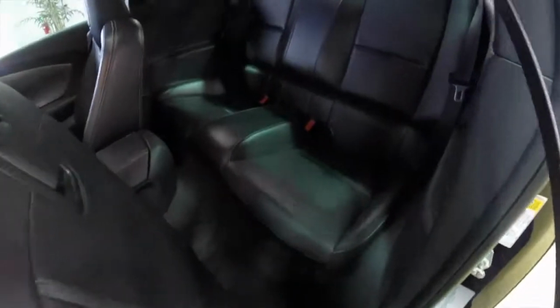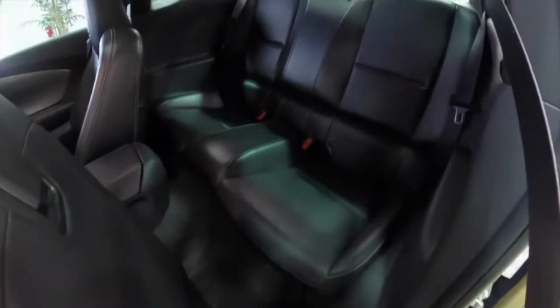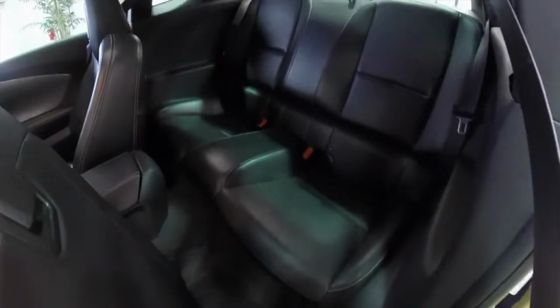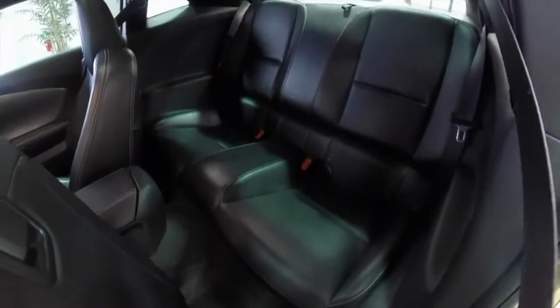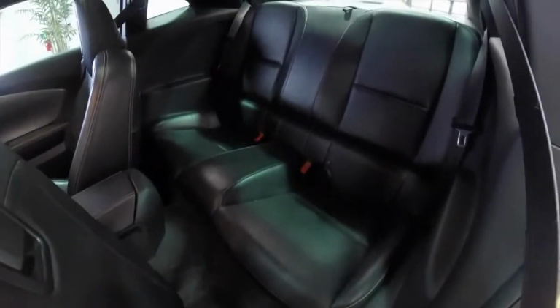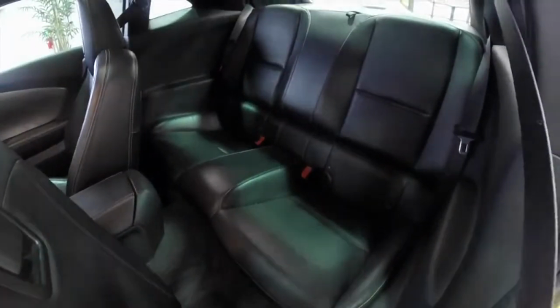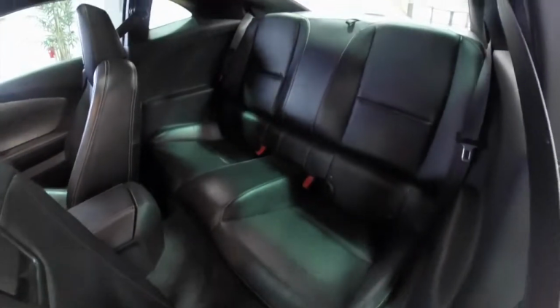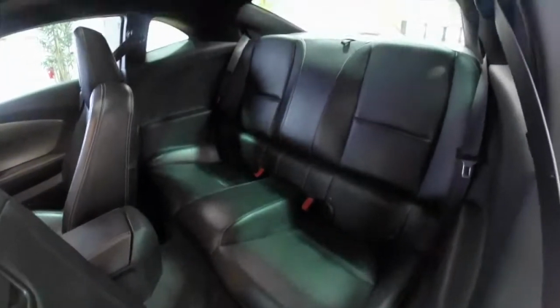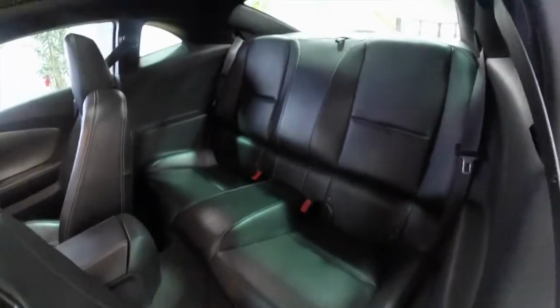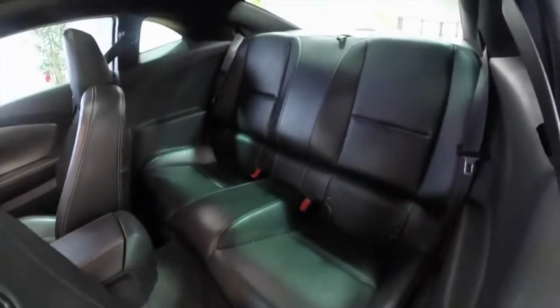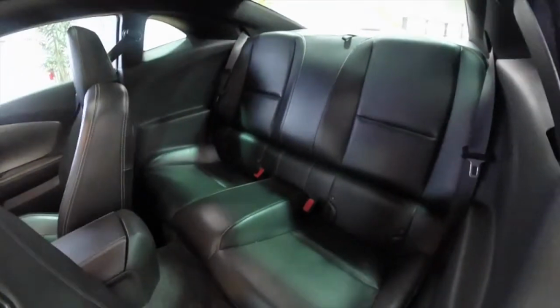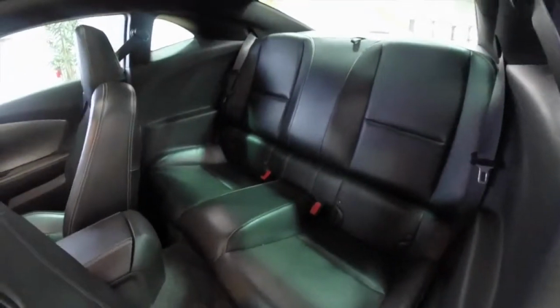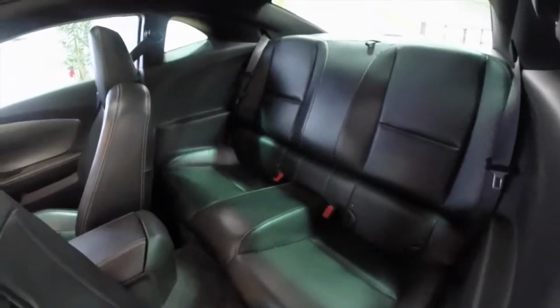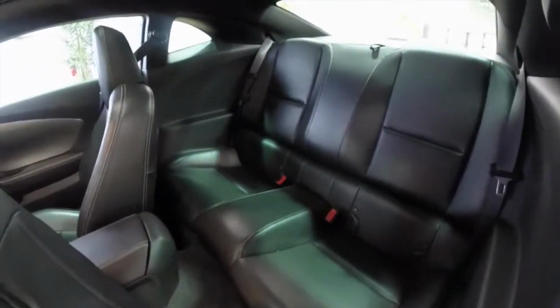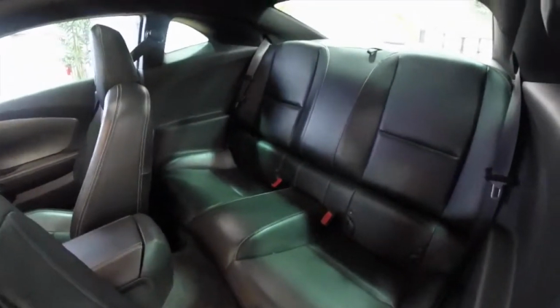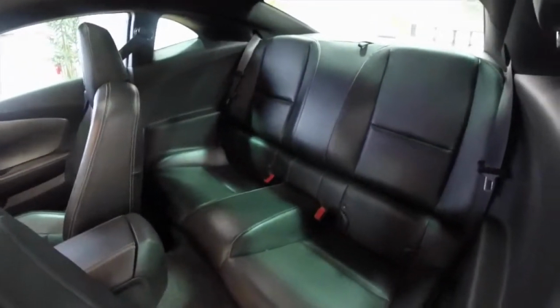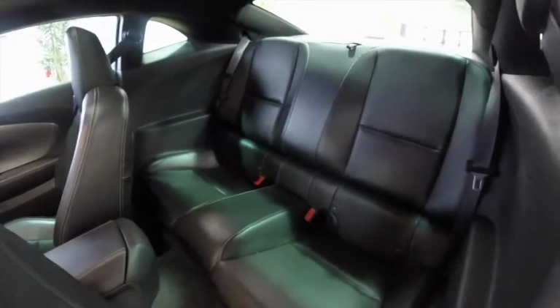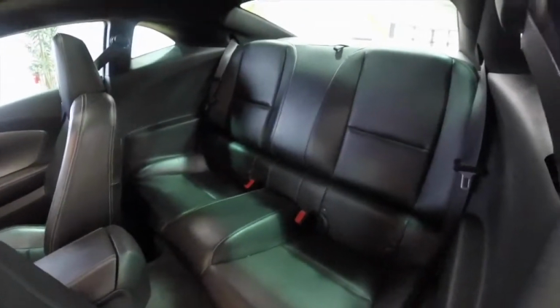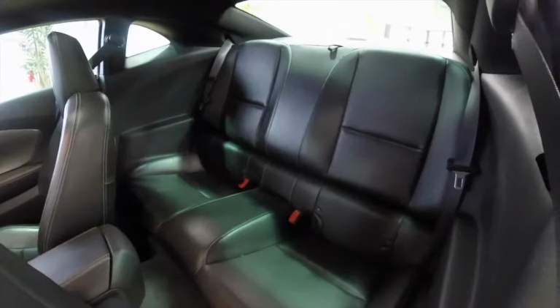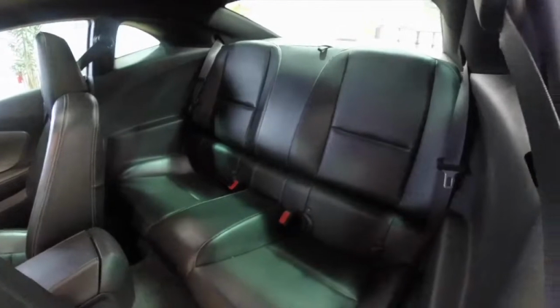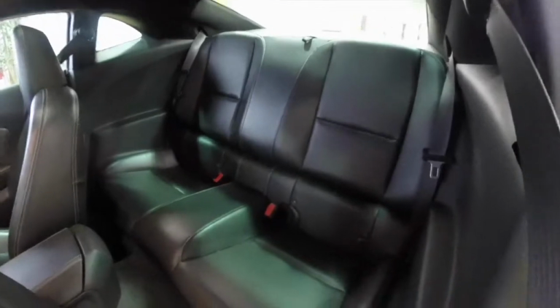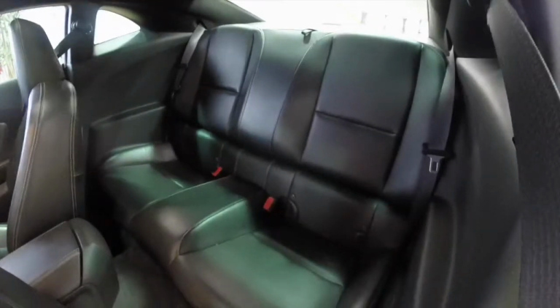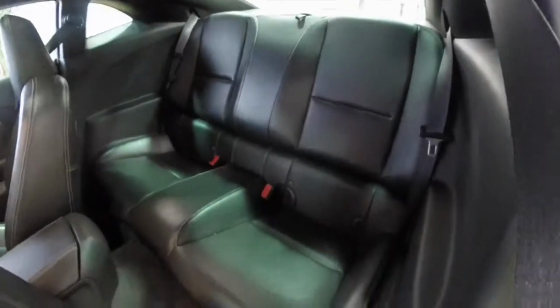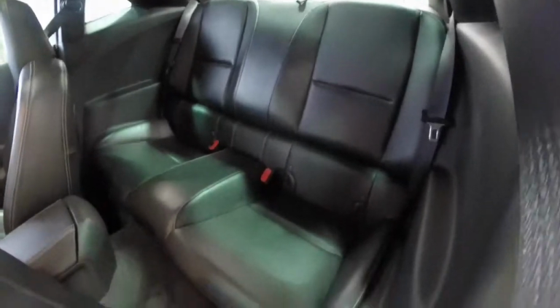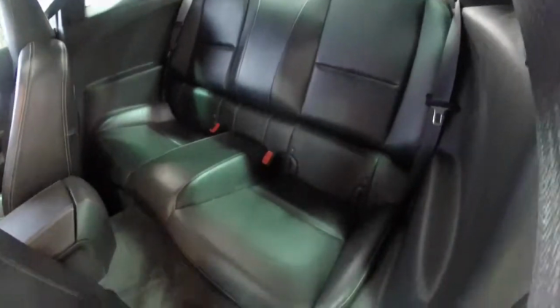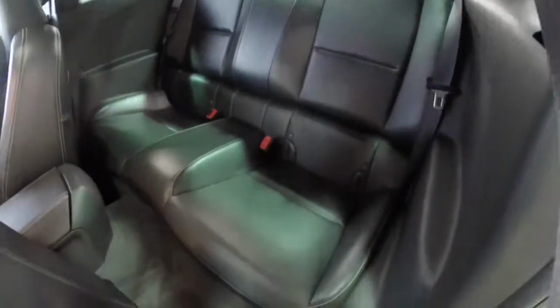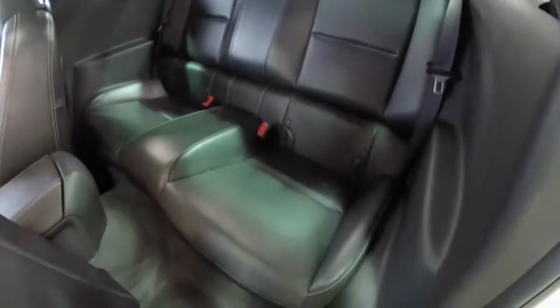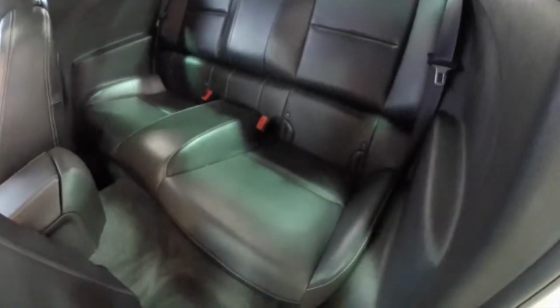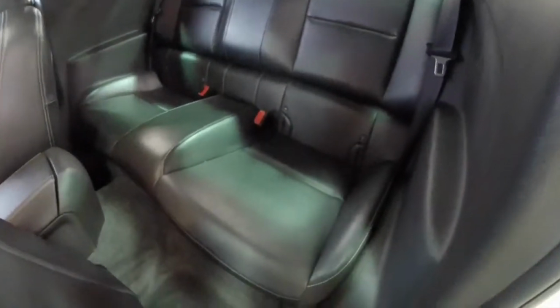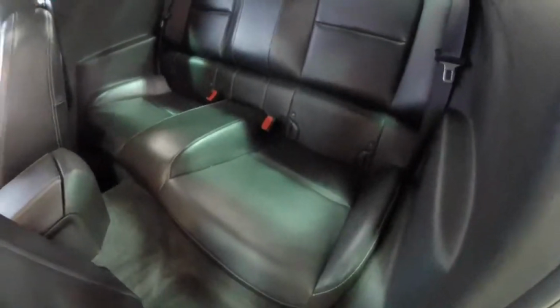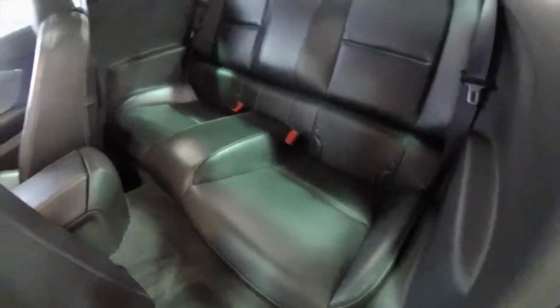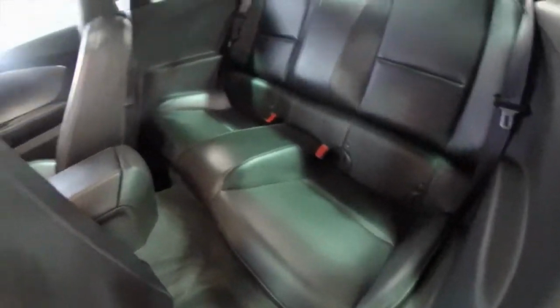Taking a look at the rear seat, it is 2-plus-2 seating. It does have a fold-down seat back with dual bucket seats.